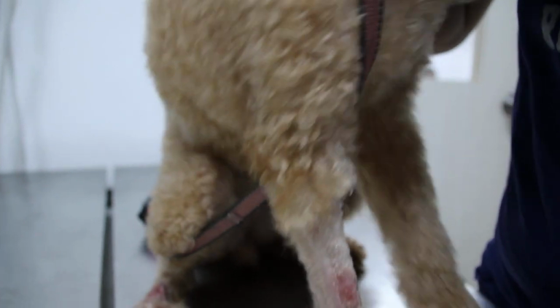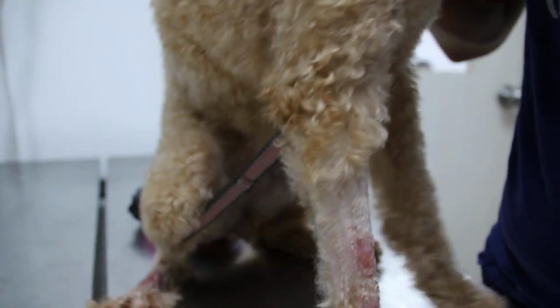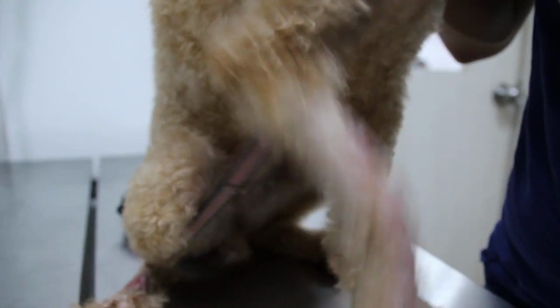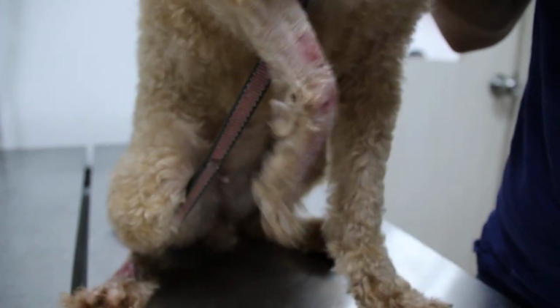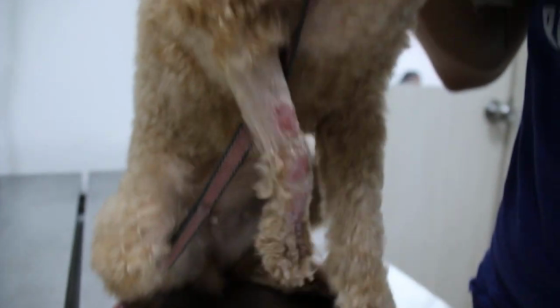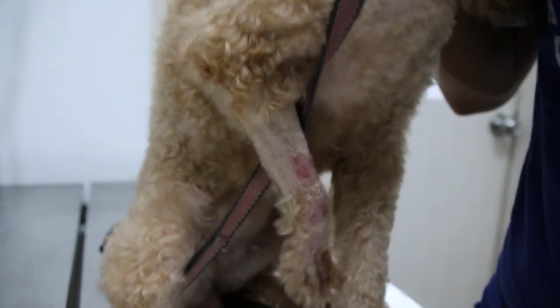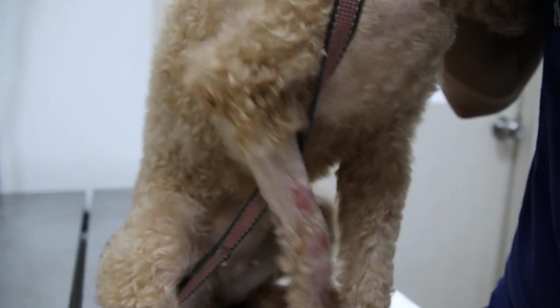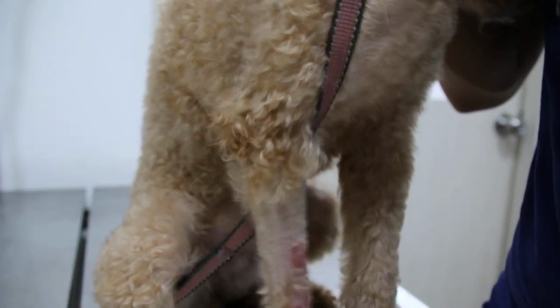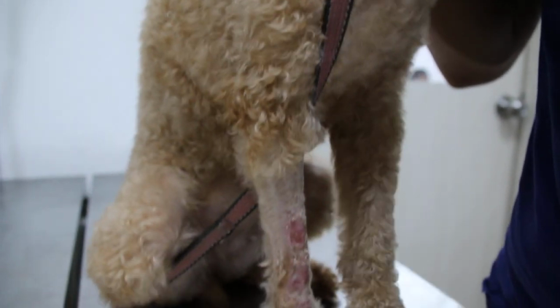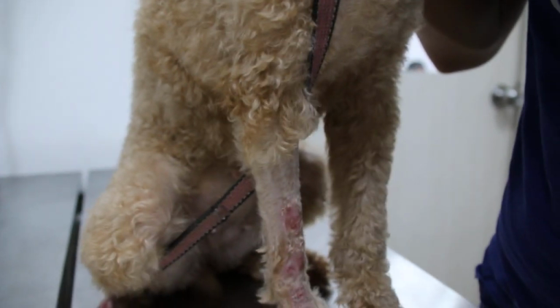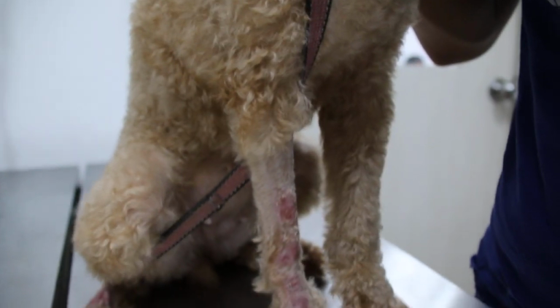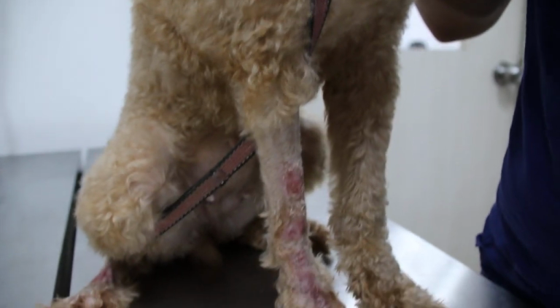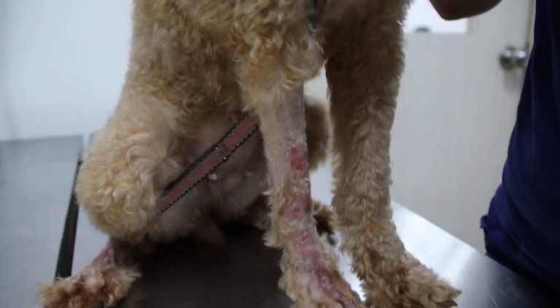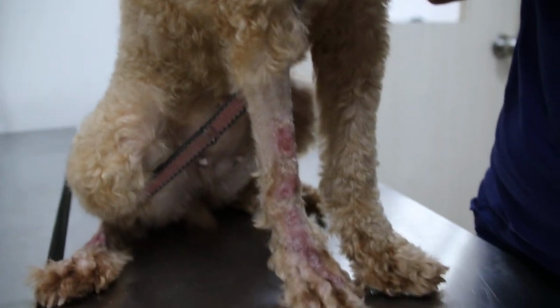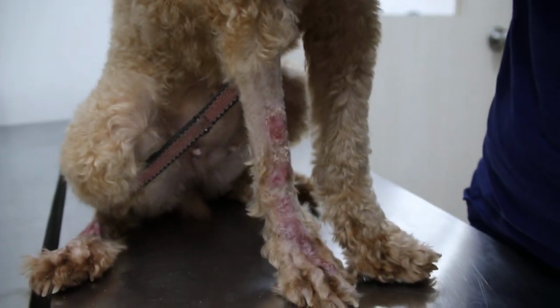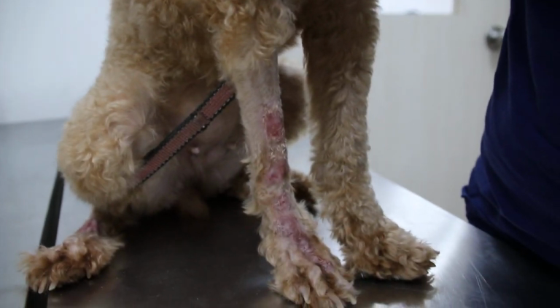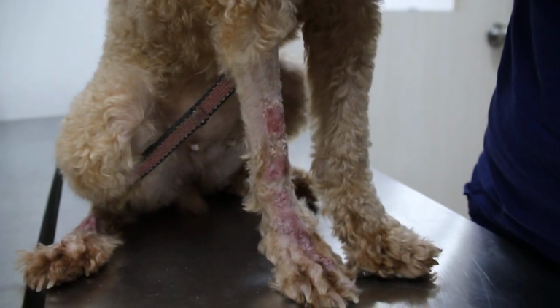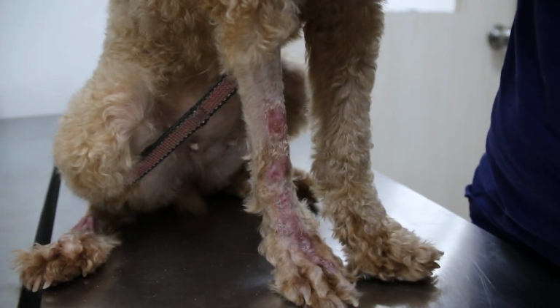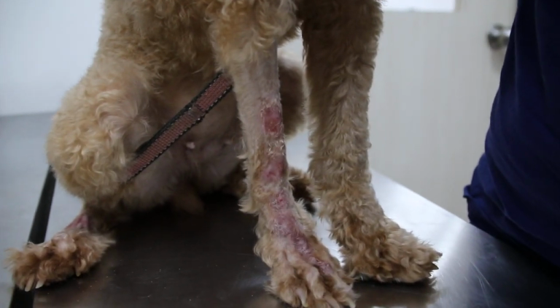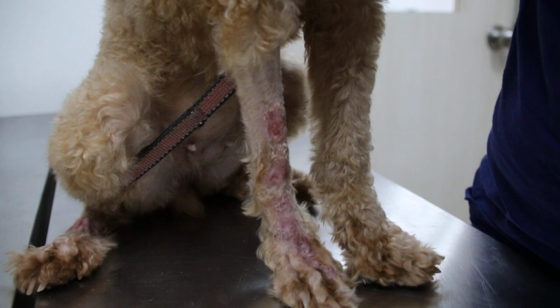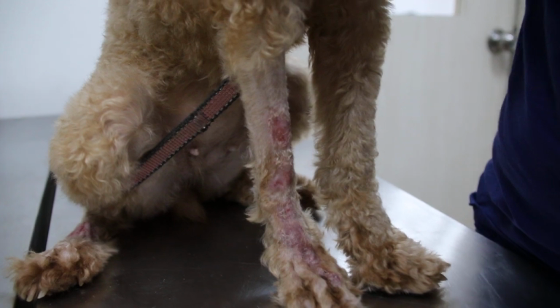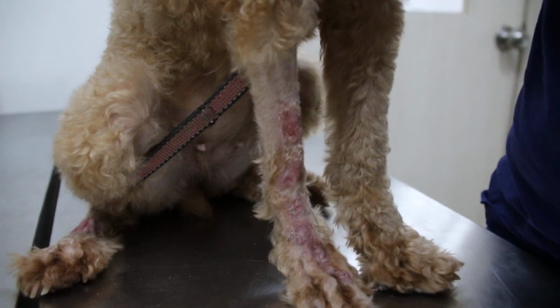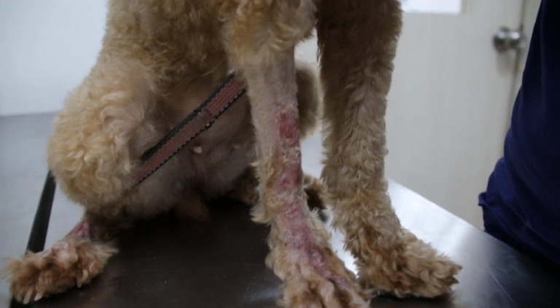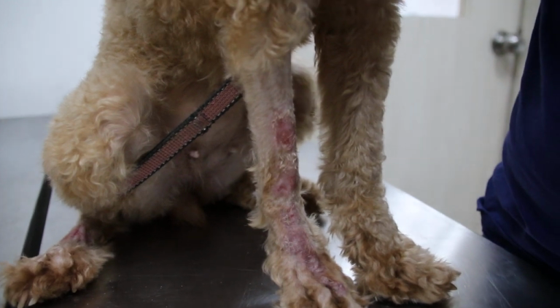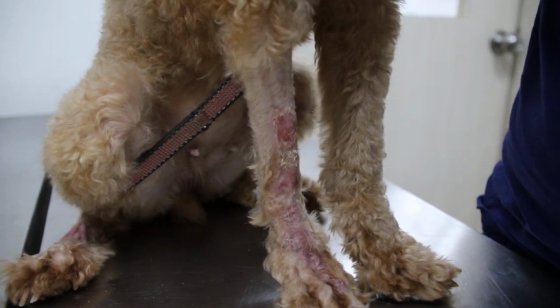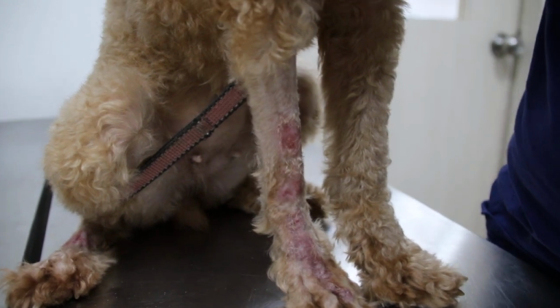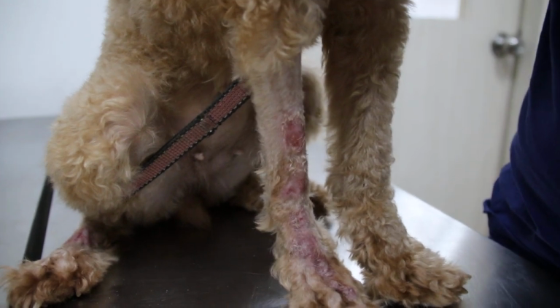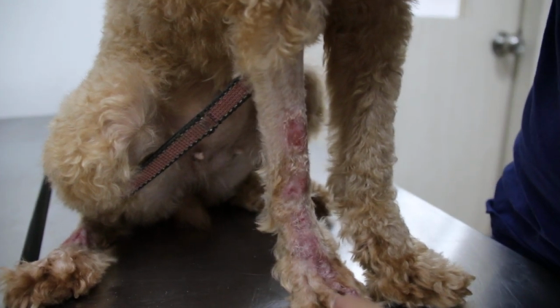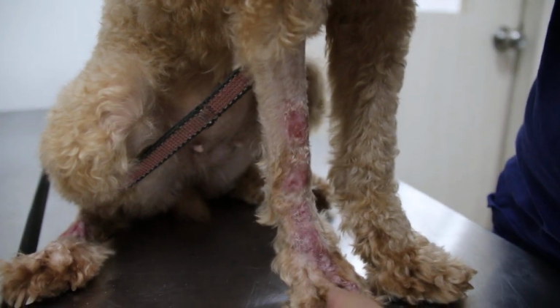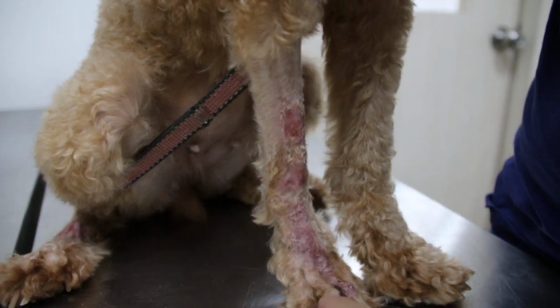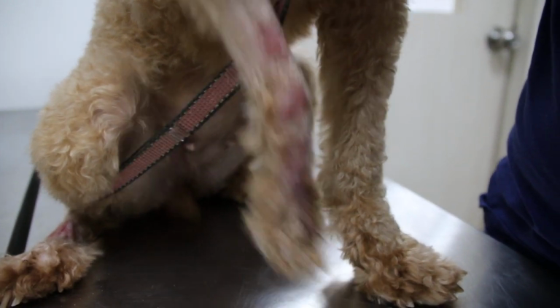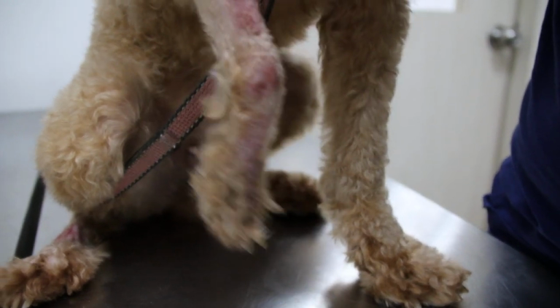It looks very much like ringworm, but we checked under the microscope and it is not. But it doesn't mean there isn't any.